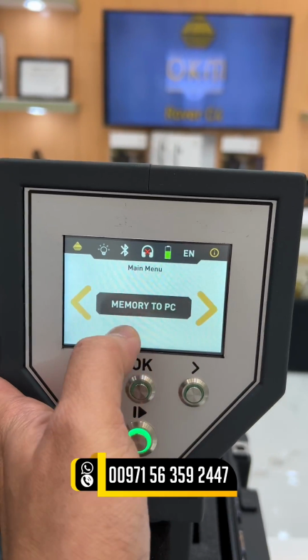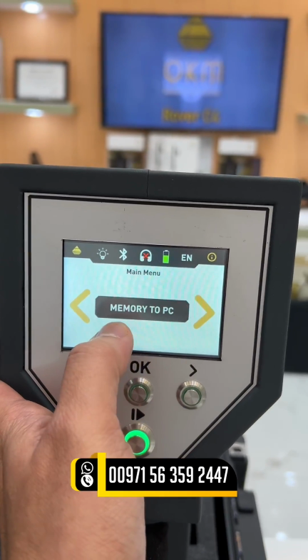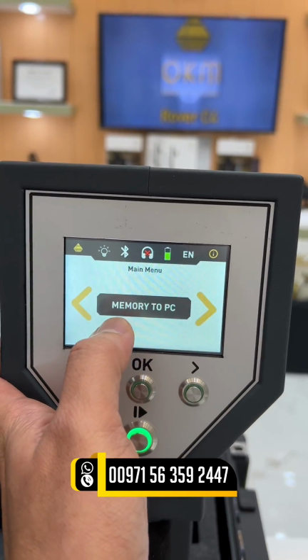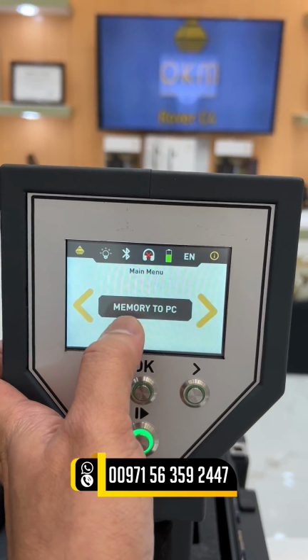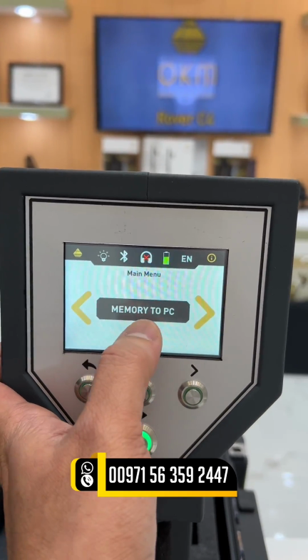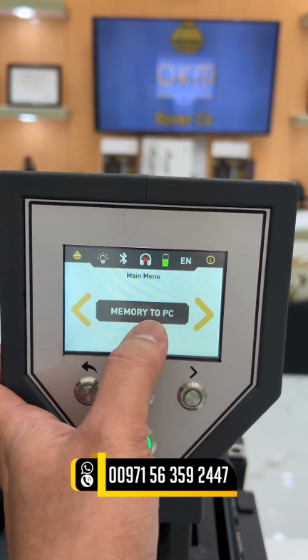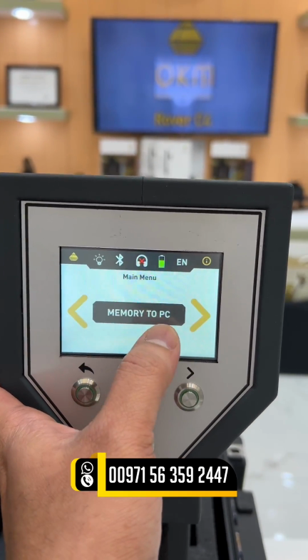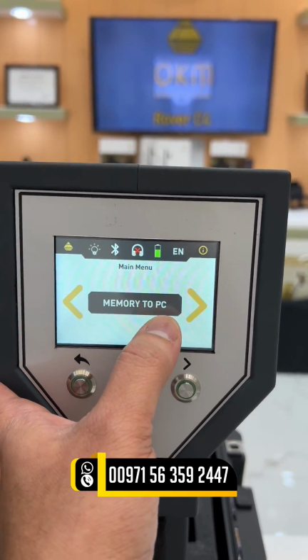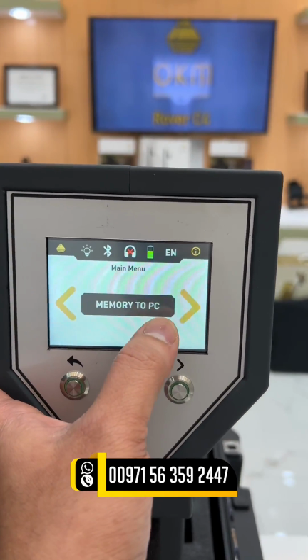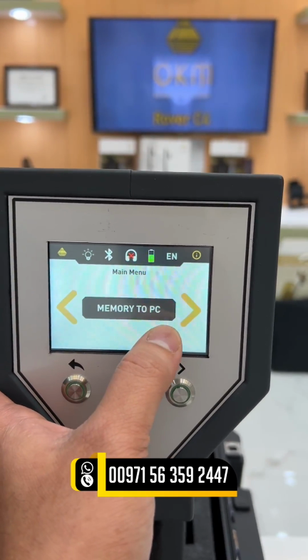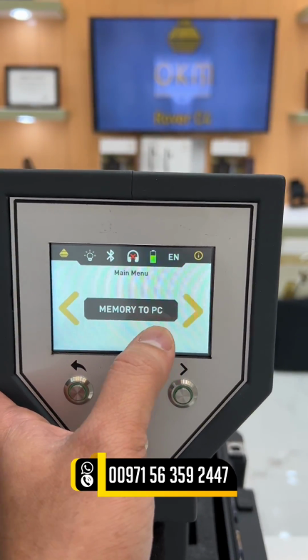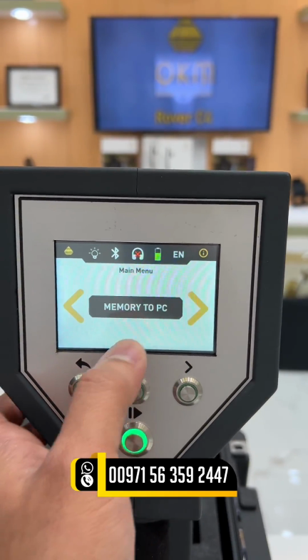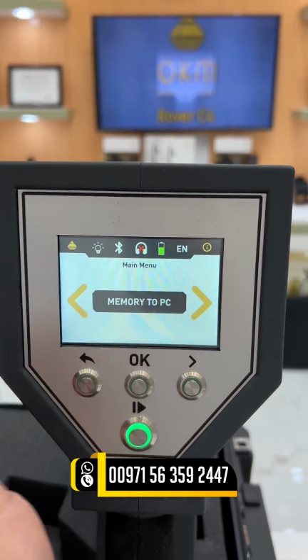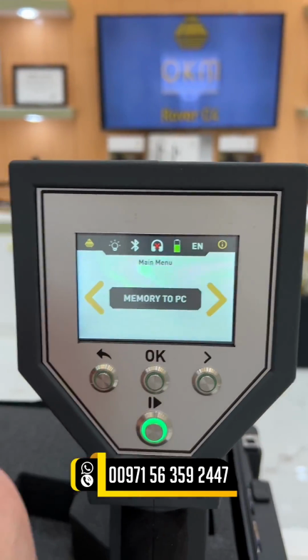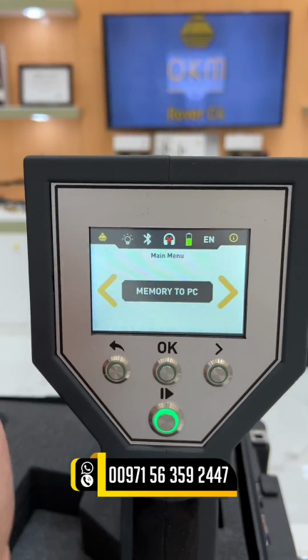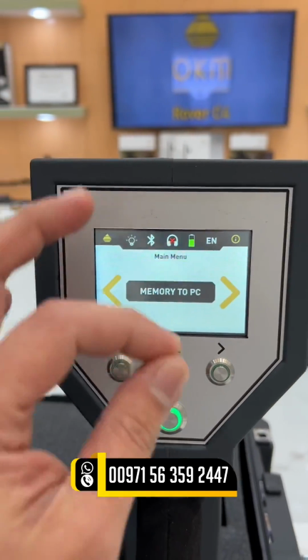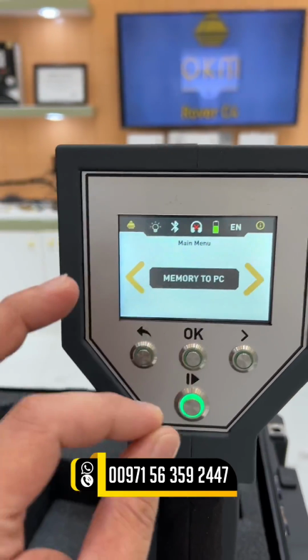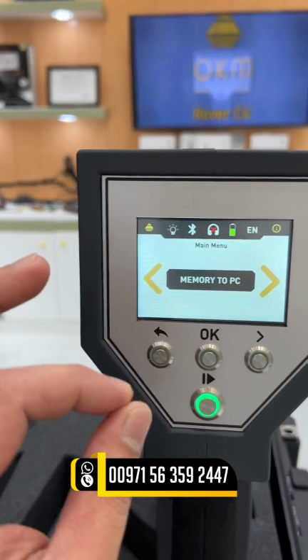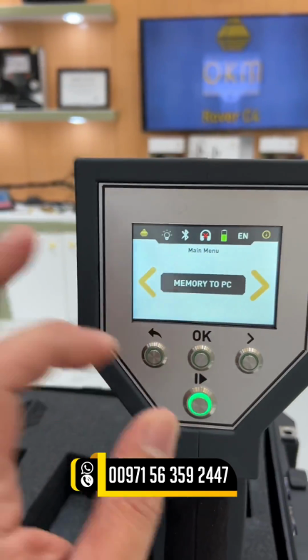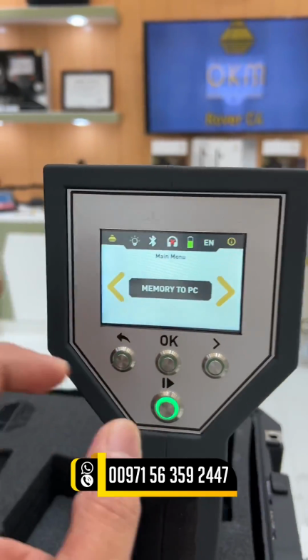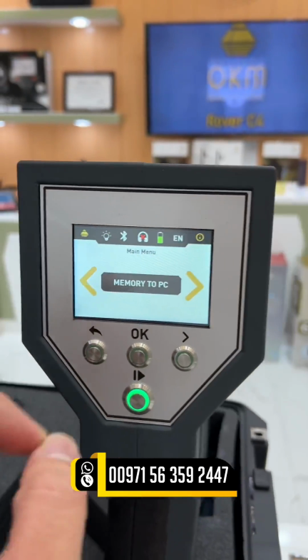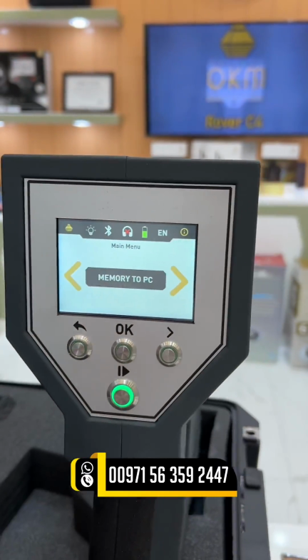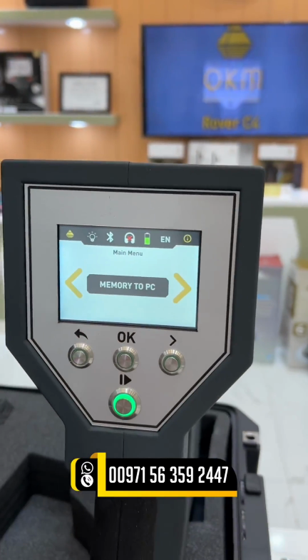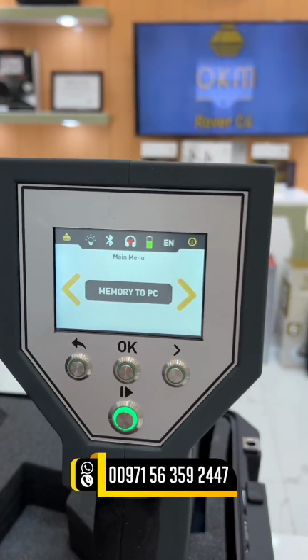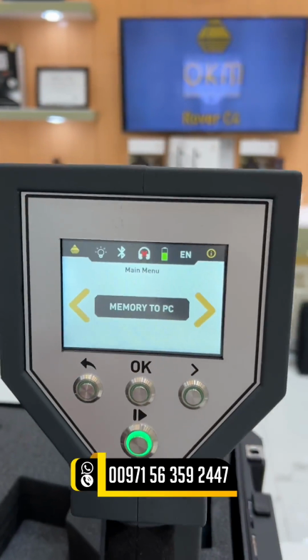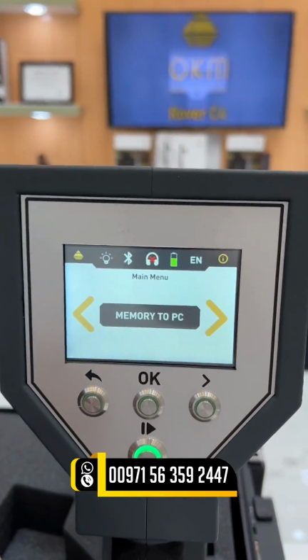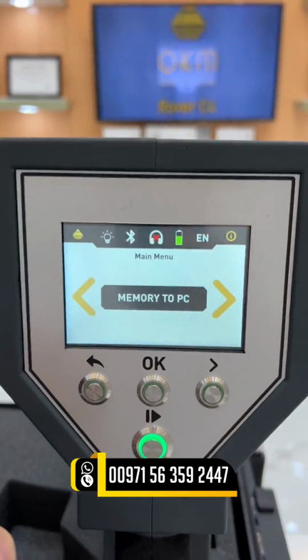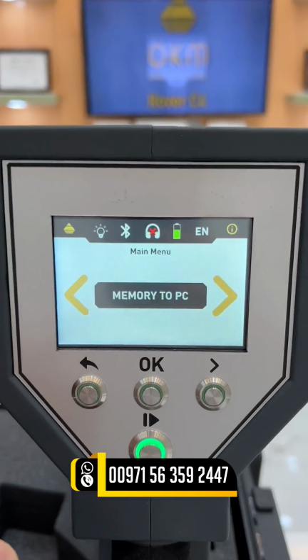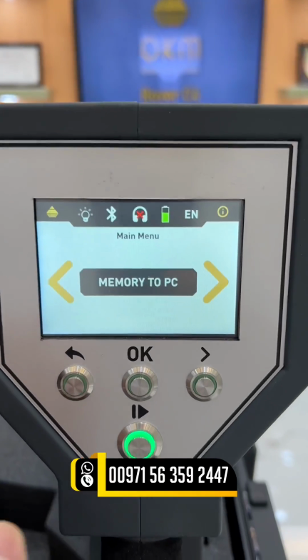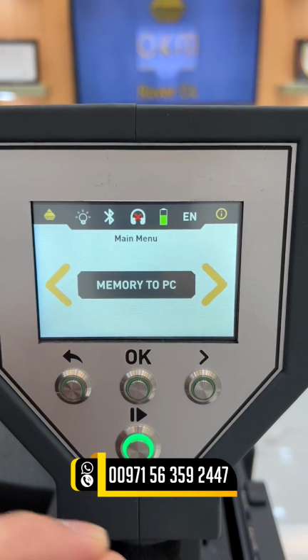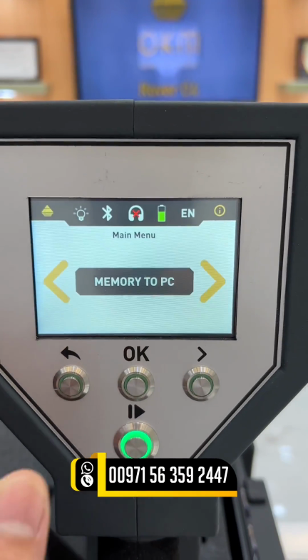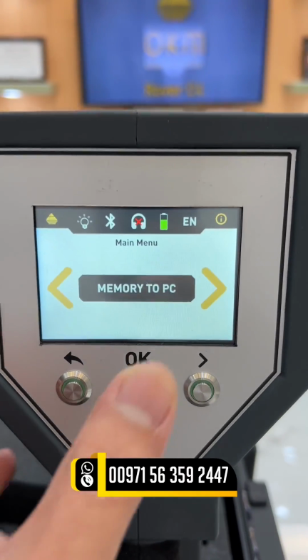There is a memory to PC option if you want to transfer the data to your laptop, which is included.